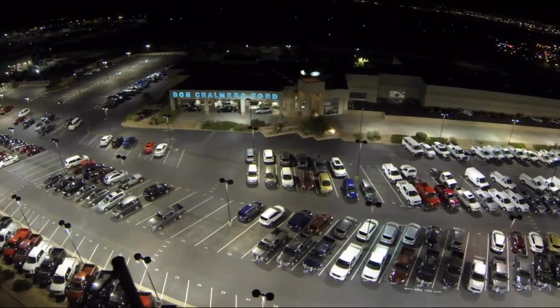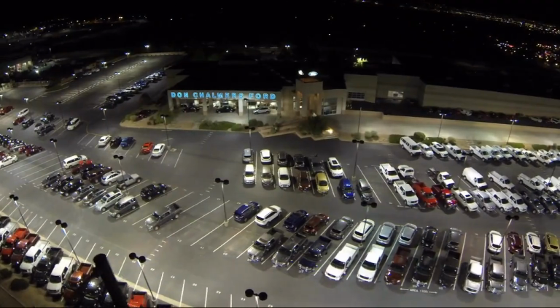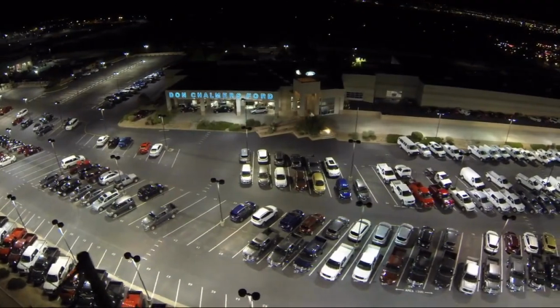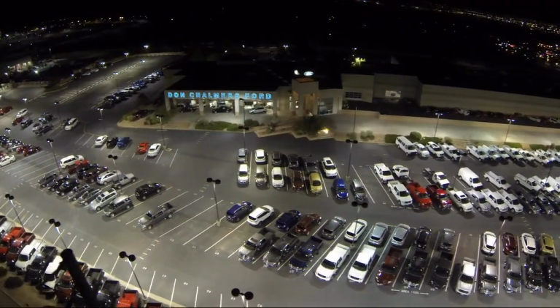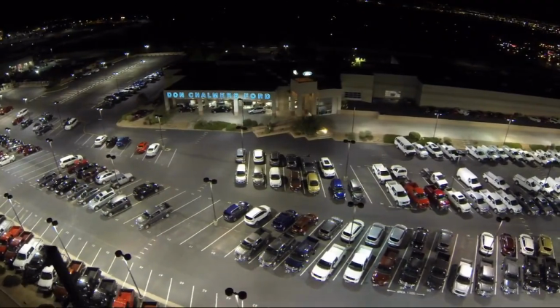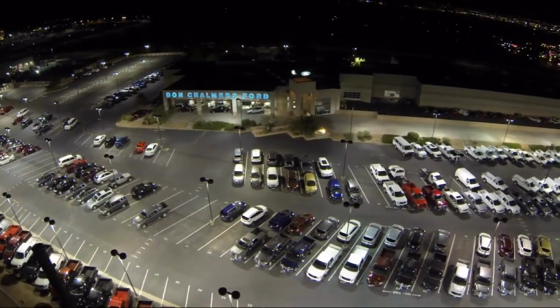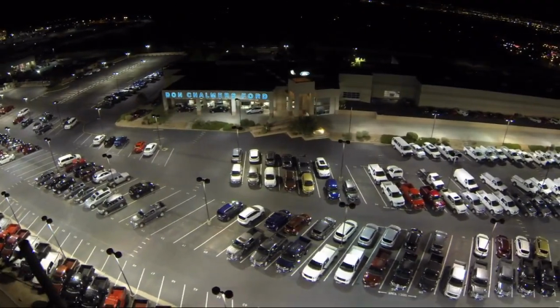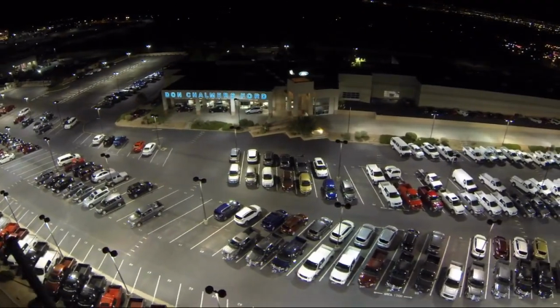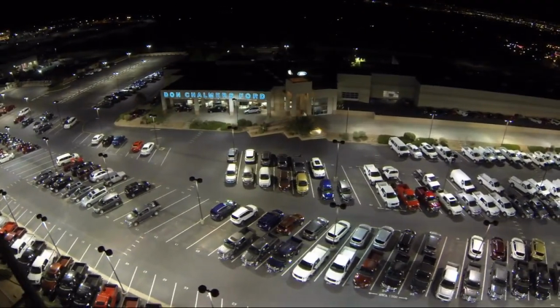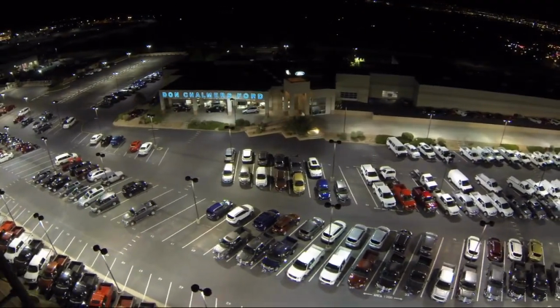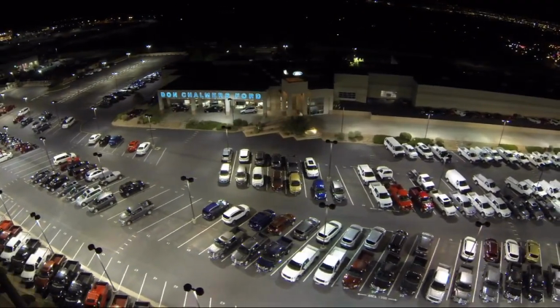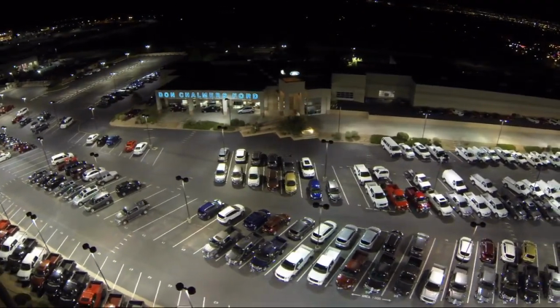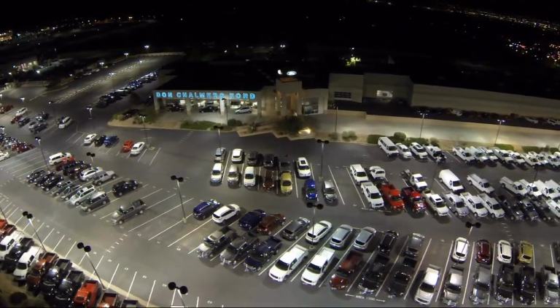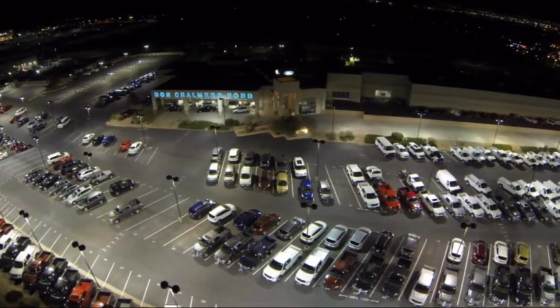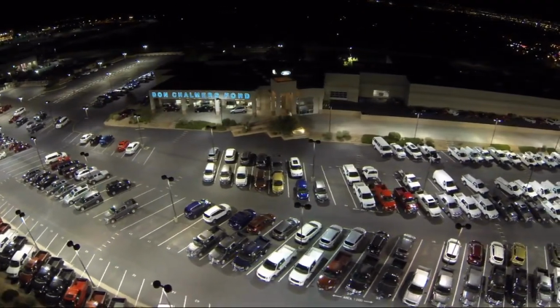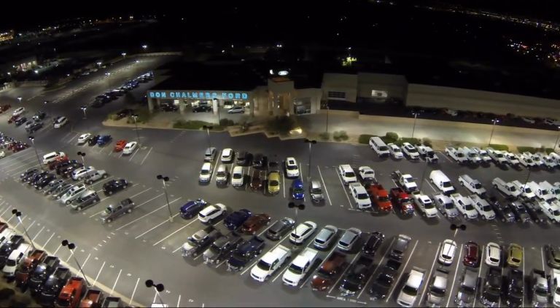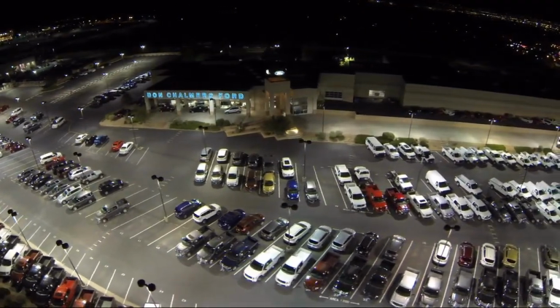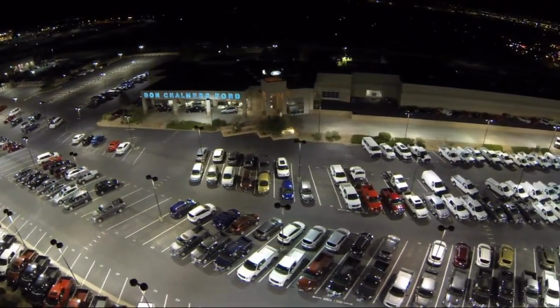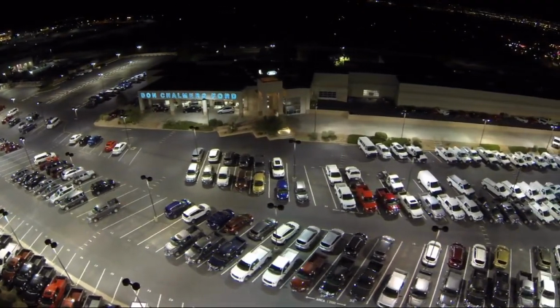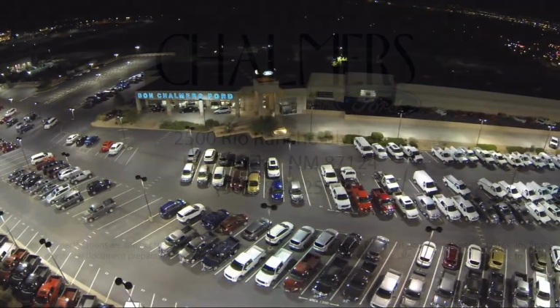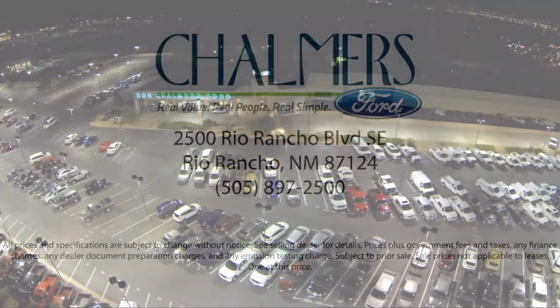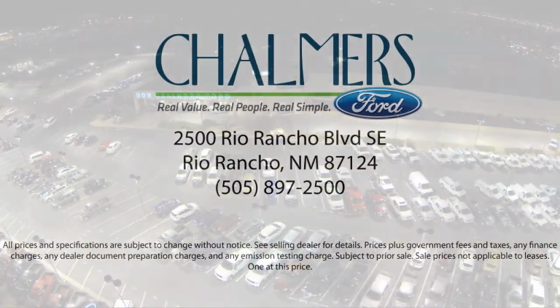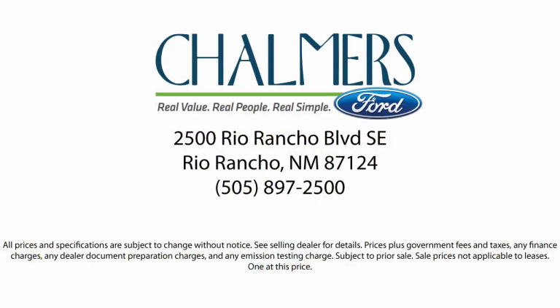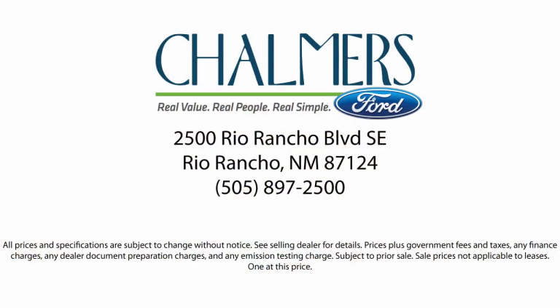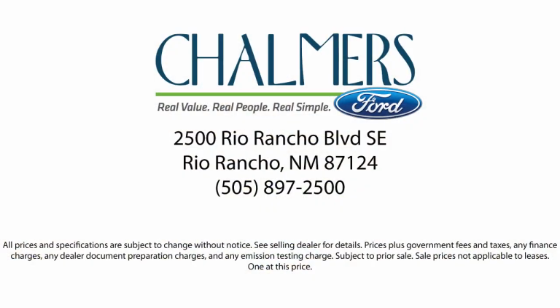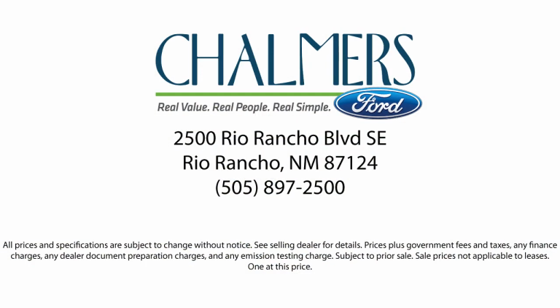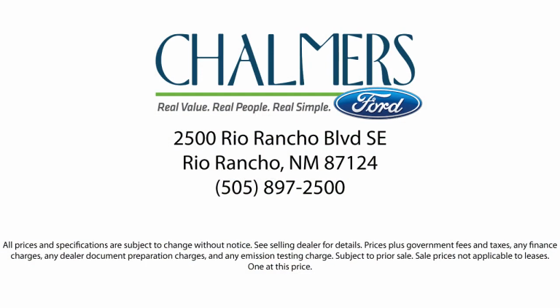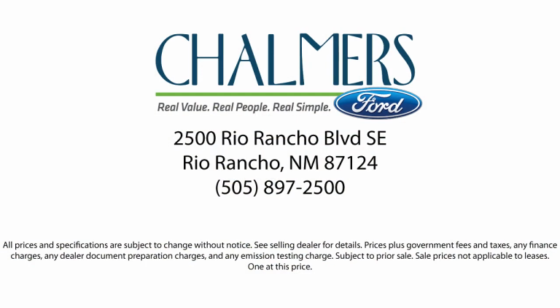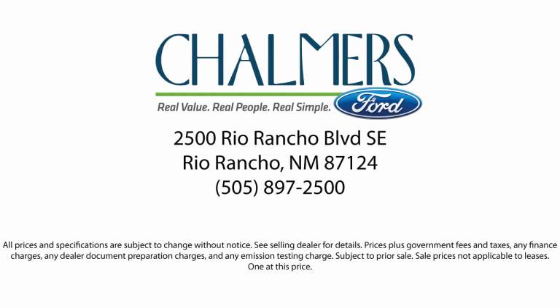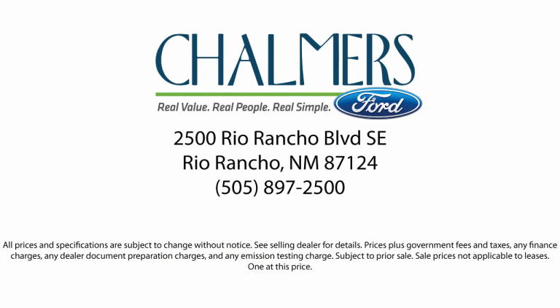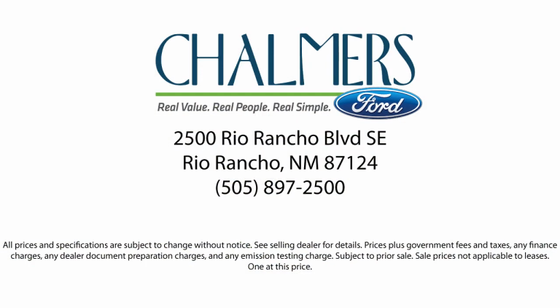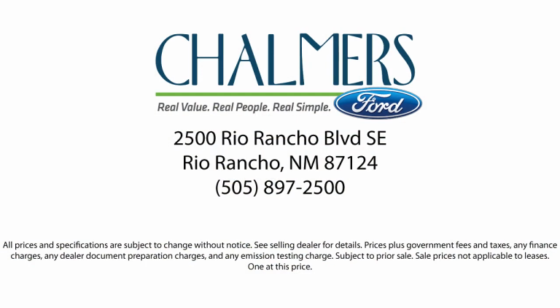We're located at 2500 Rio Rancho Boulevard.